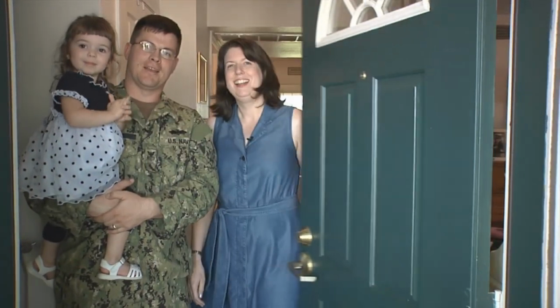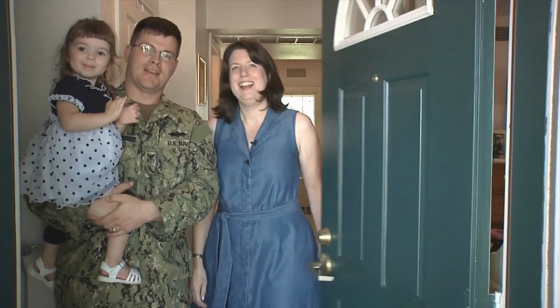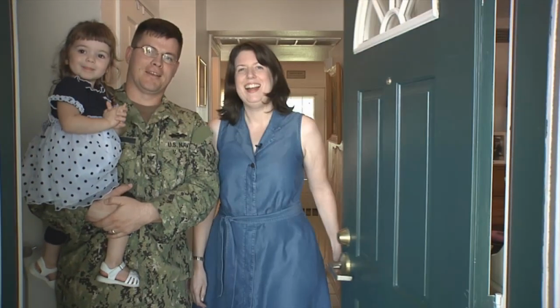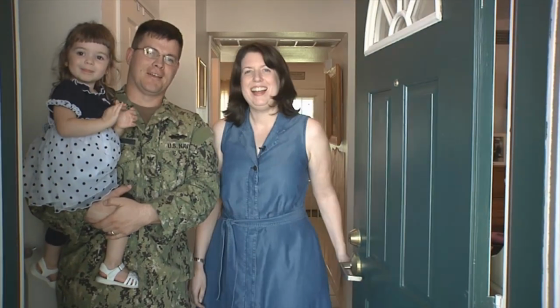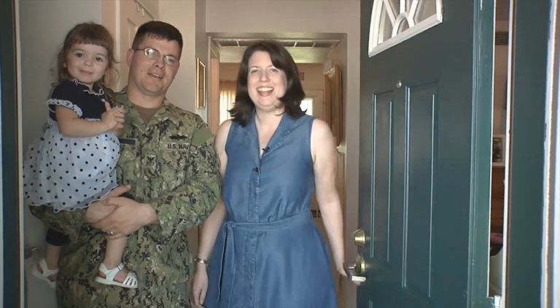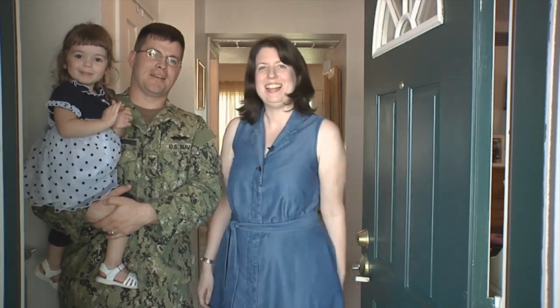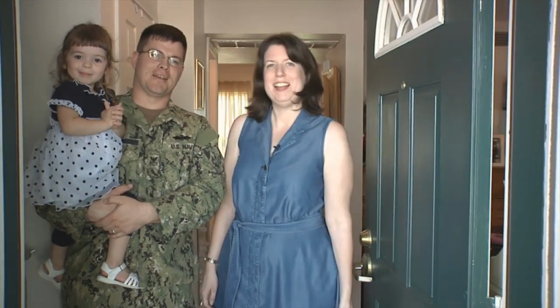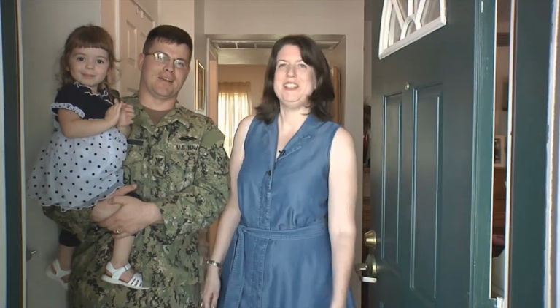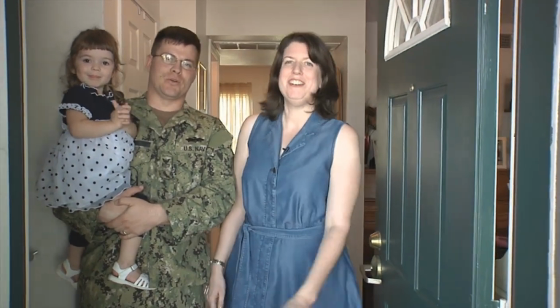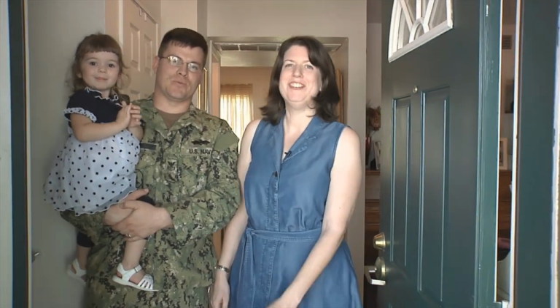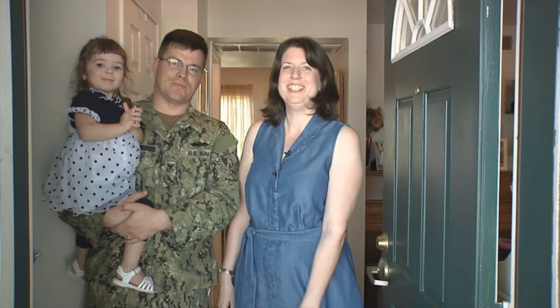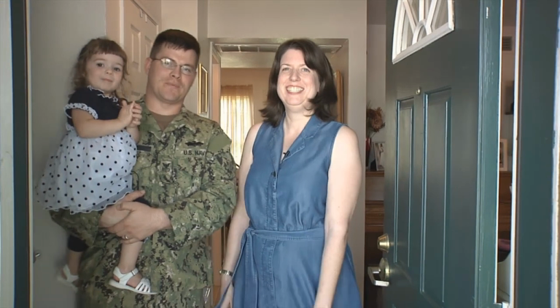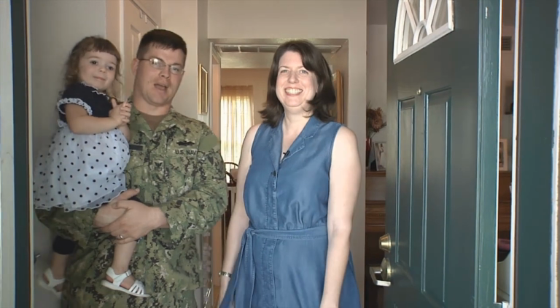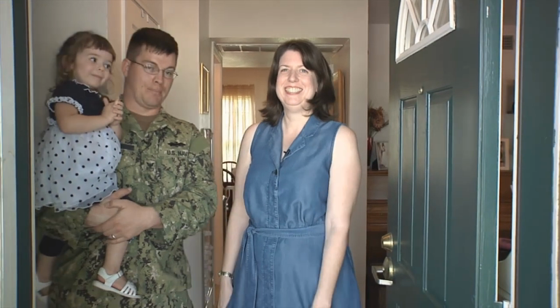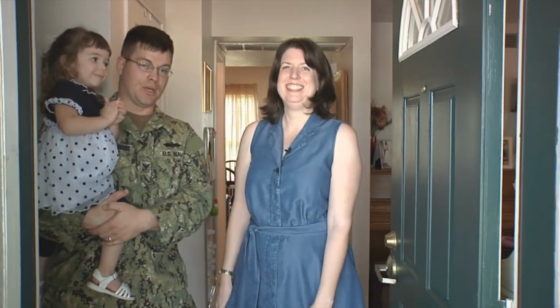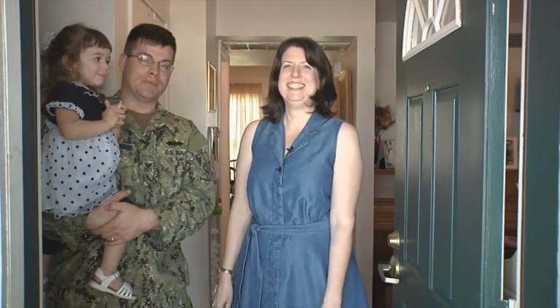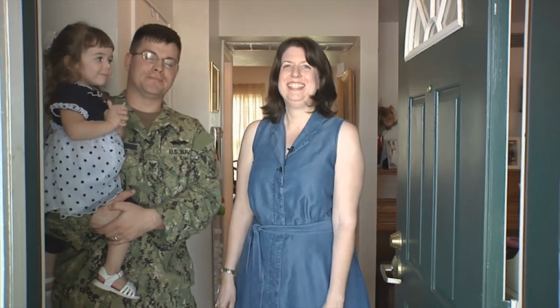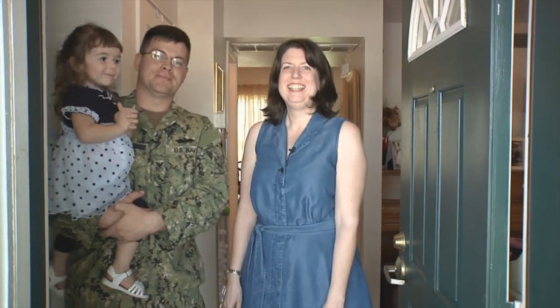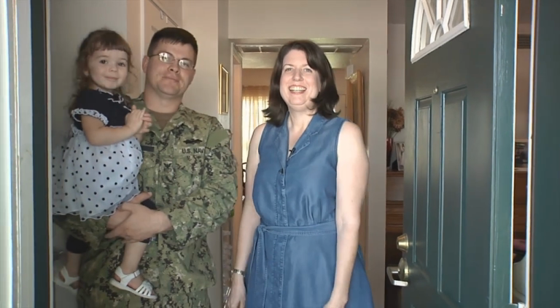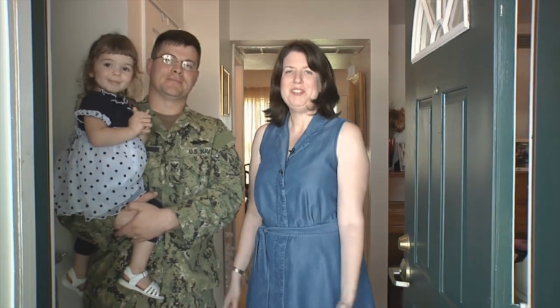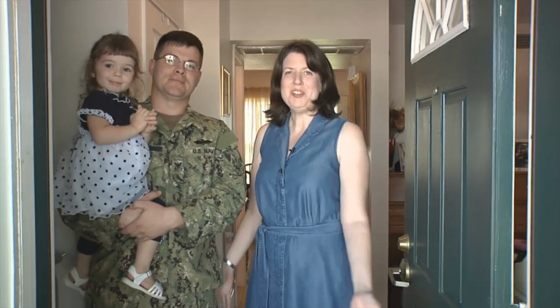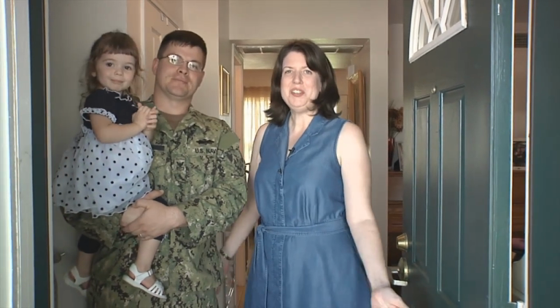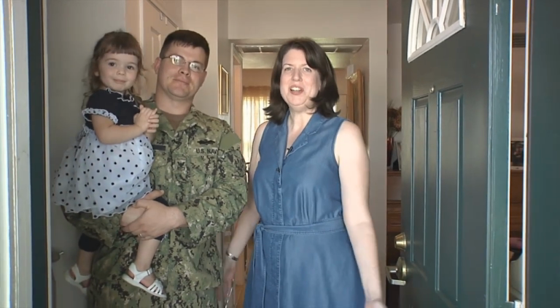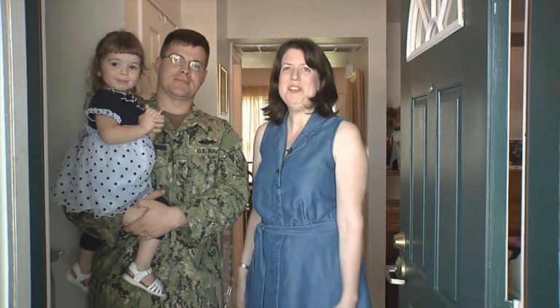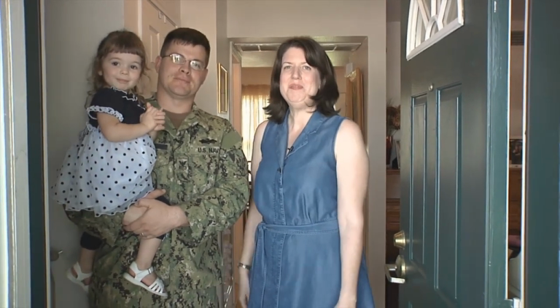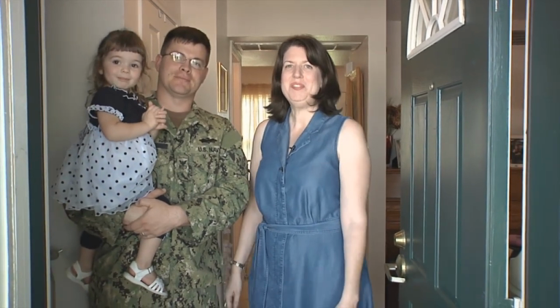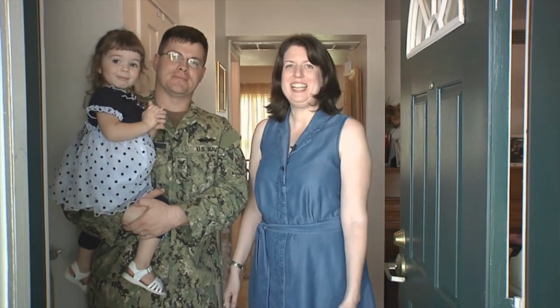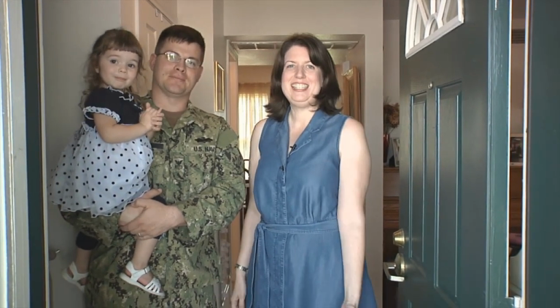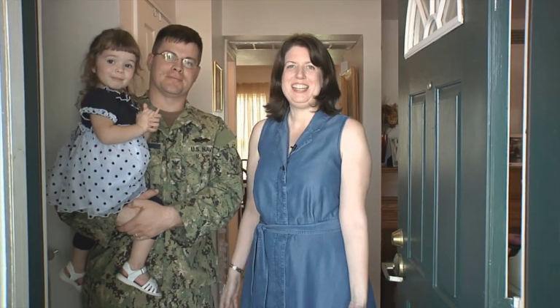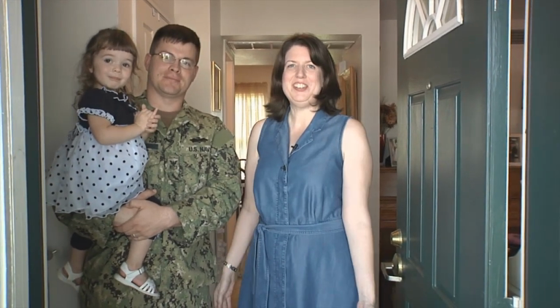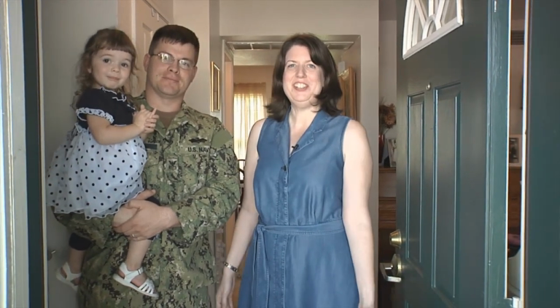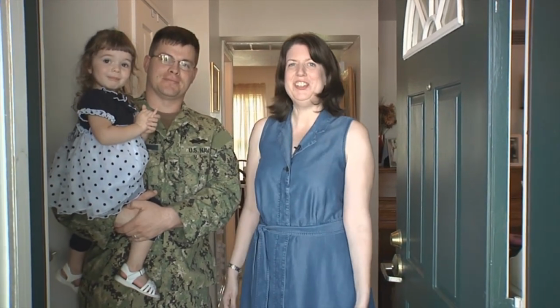Hi, I'm Jennifer. I'm Bill. Welcome to our home. We'd like to take you on a tour.